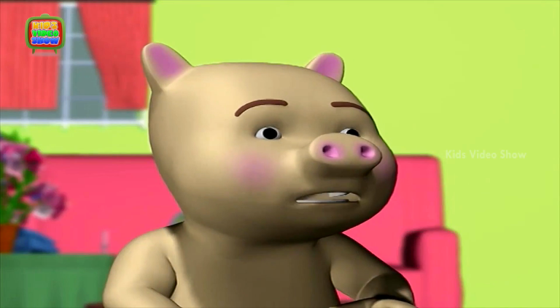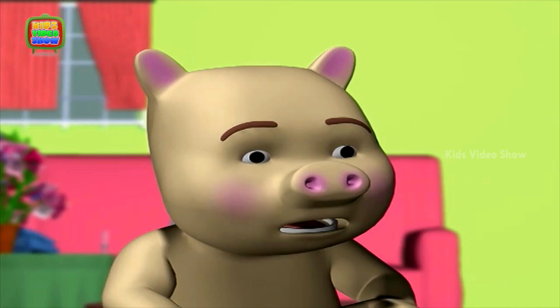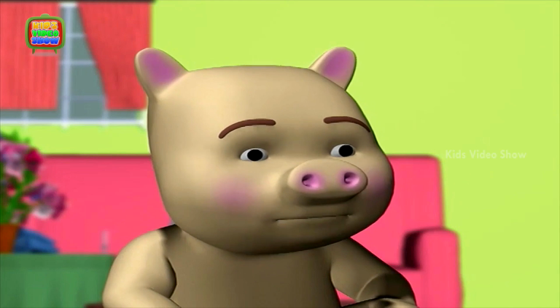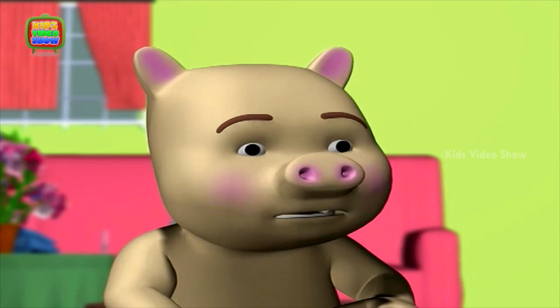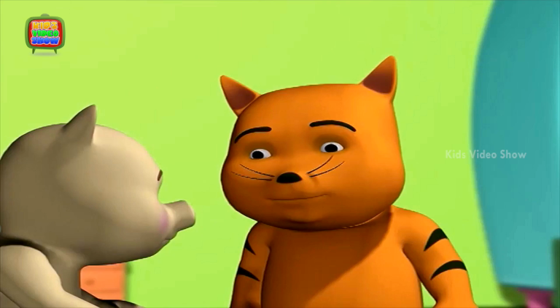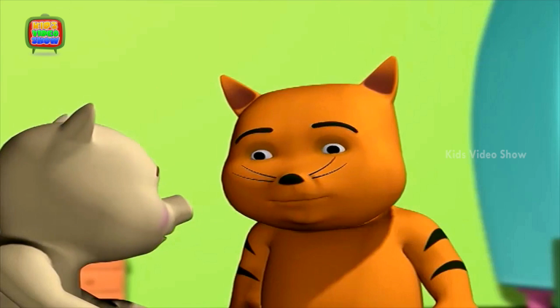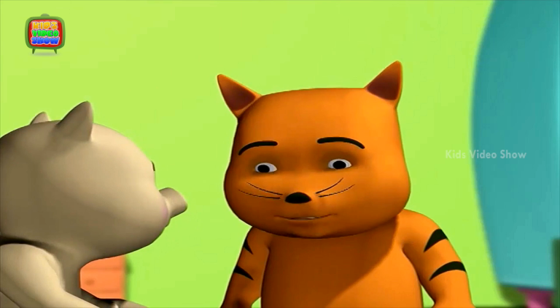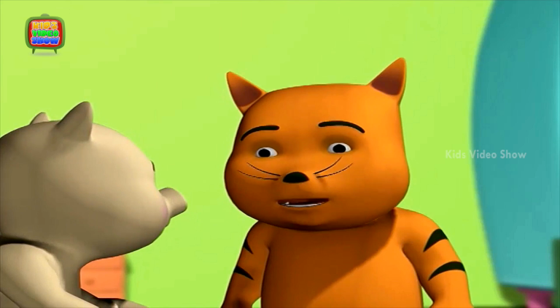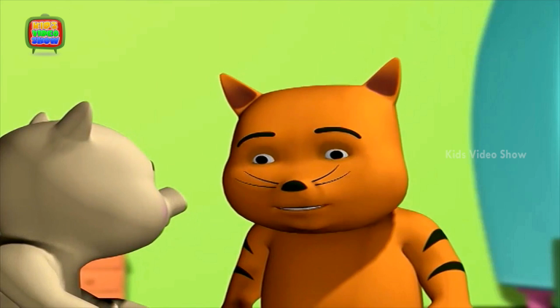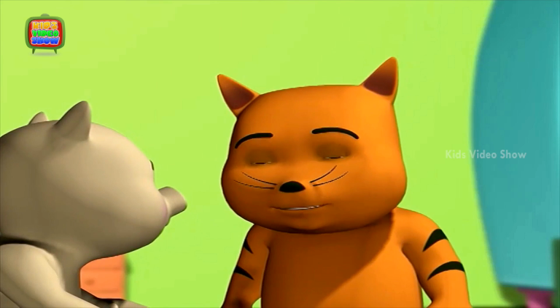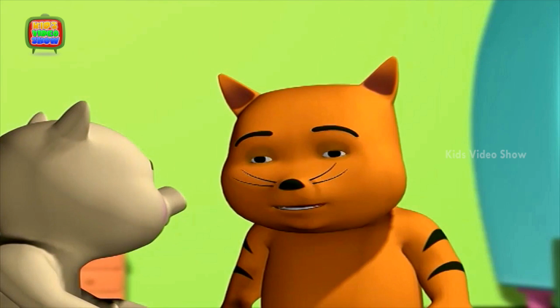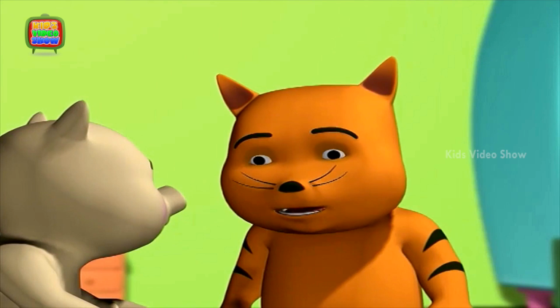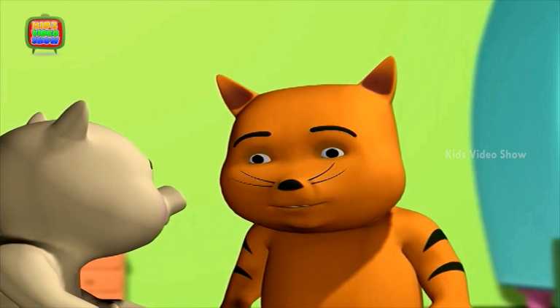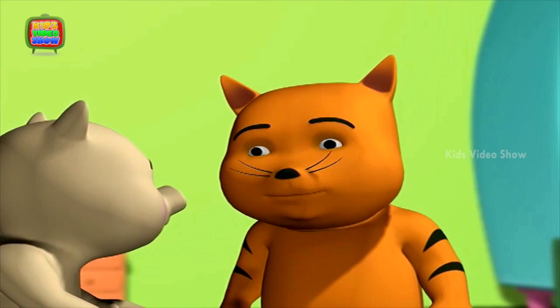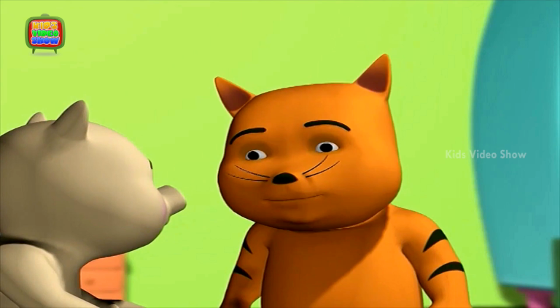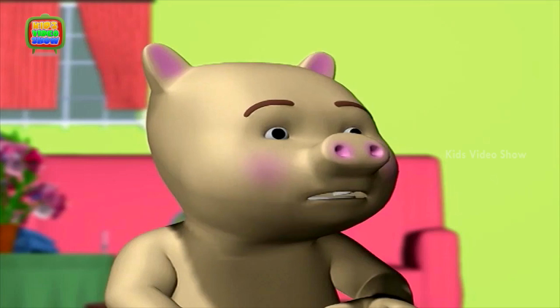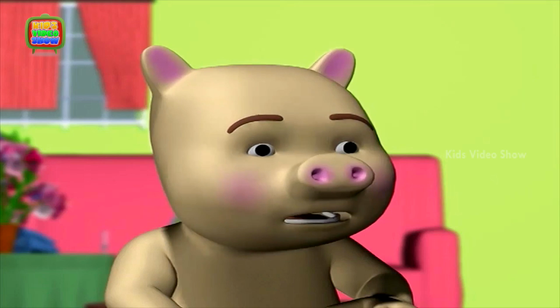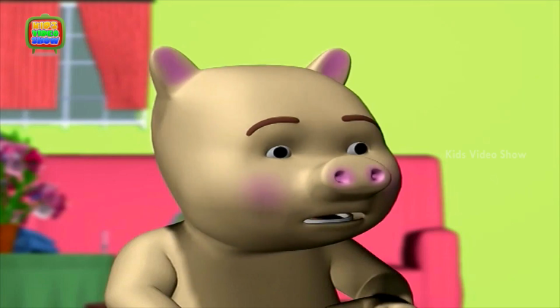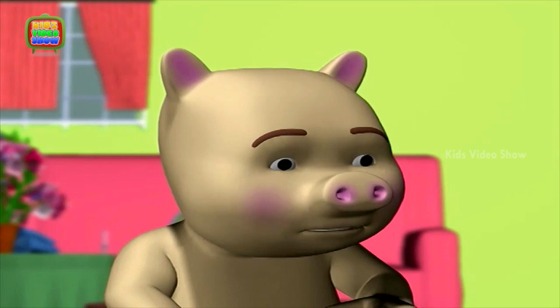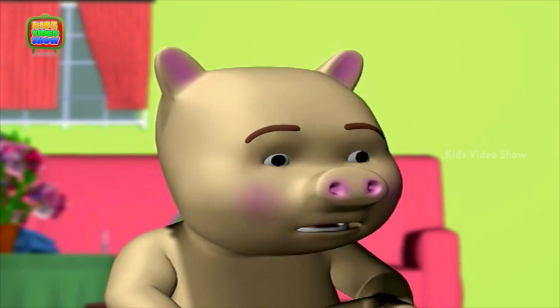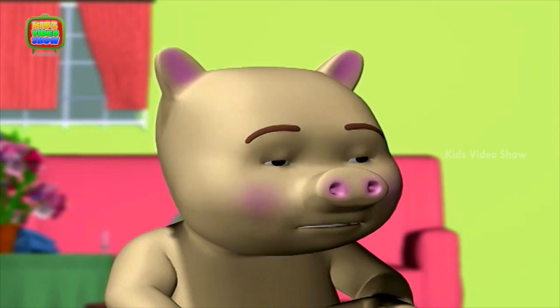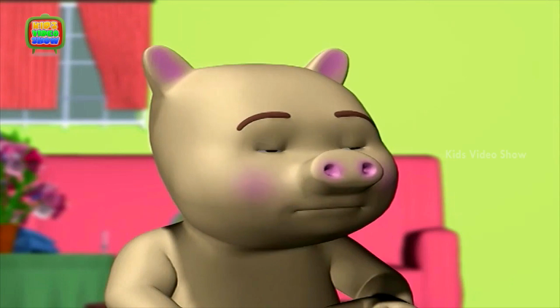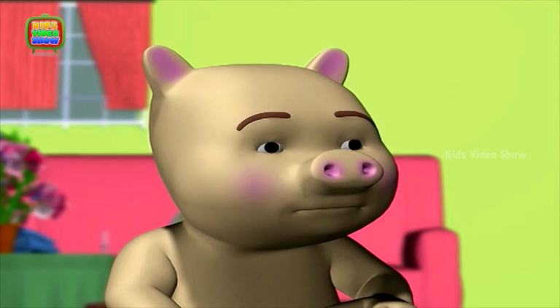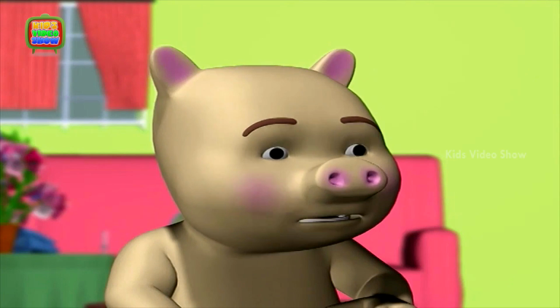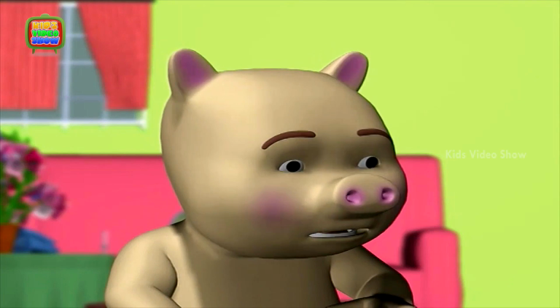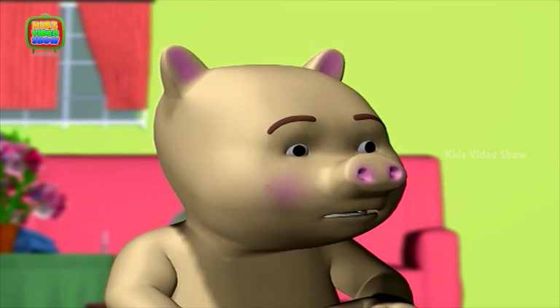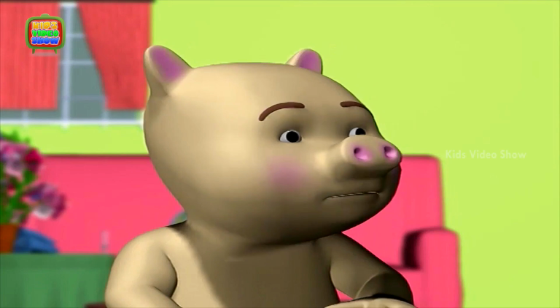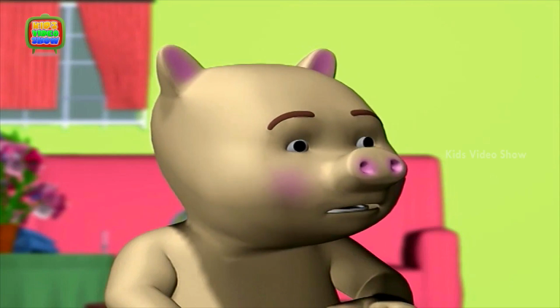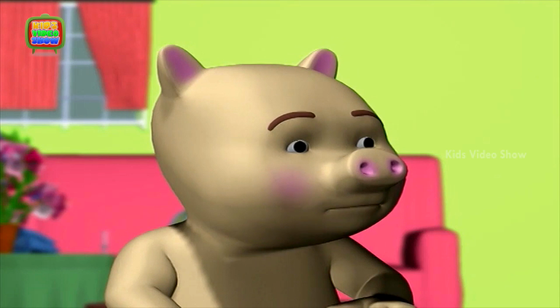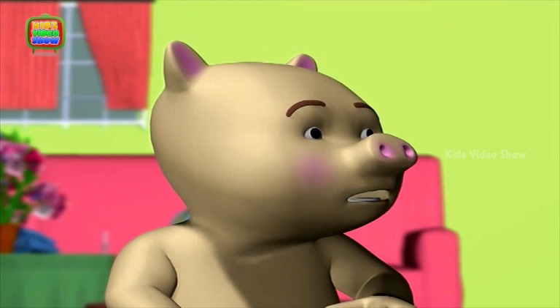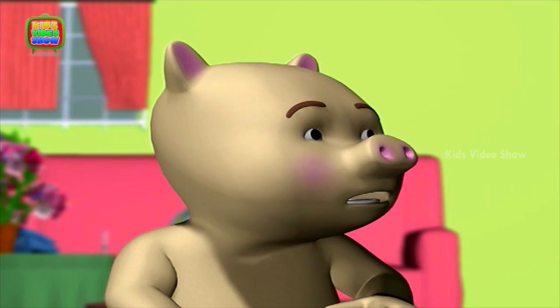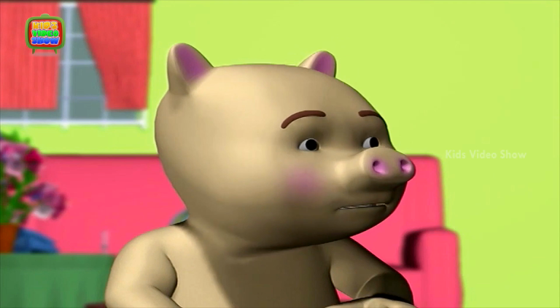Ouch! What are you reading, Piggy? Don't disturb me. I'm reading about plants.